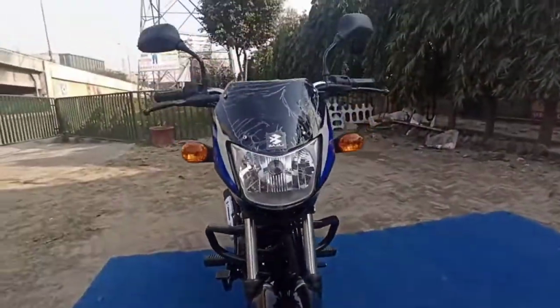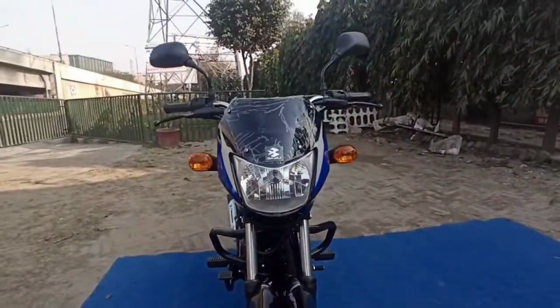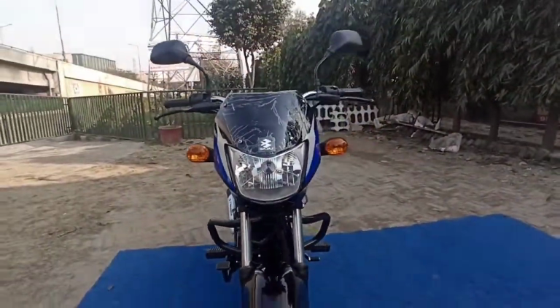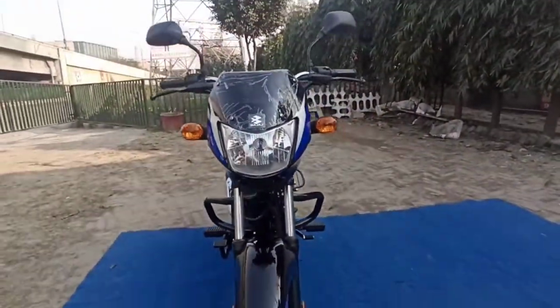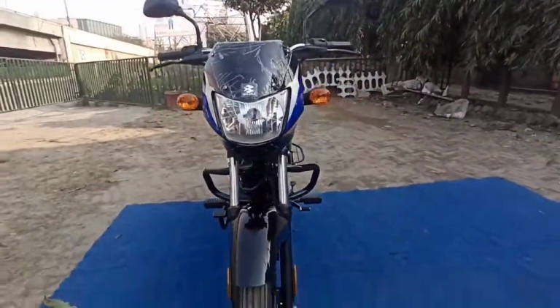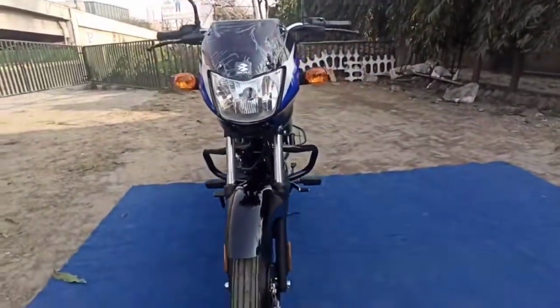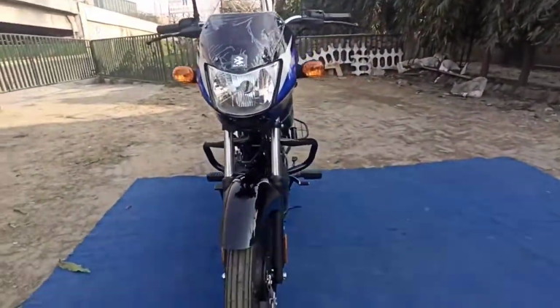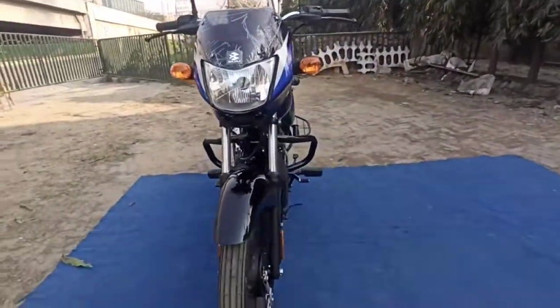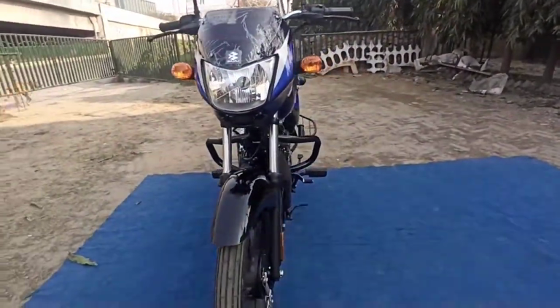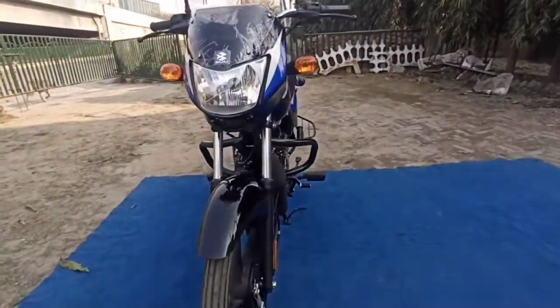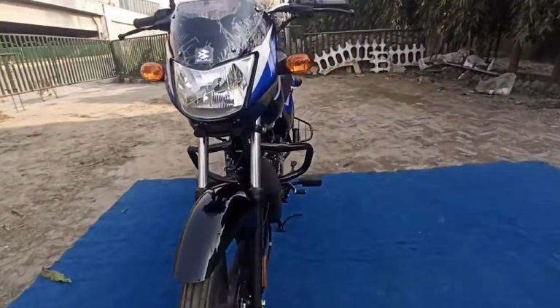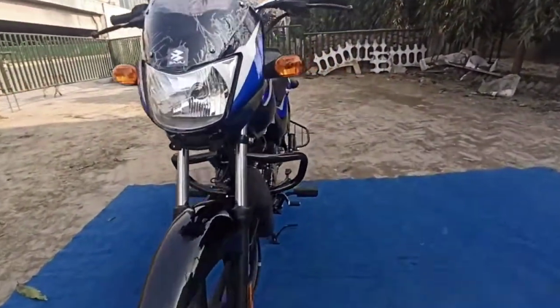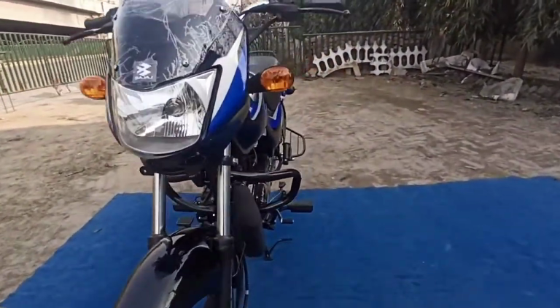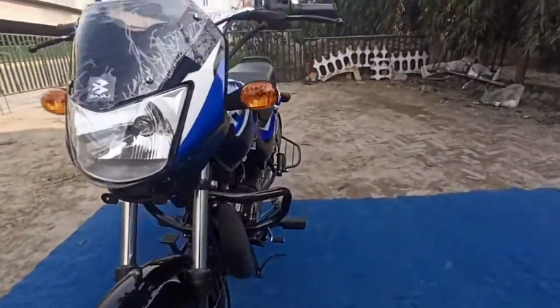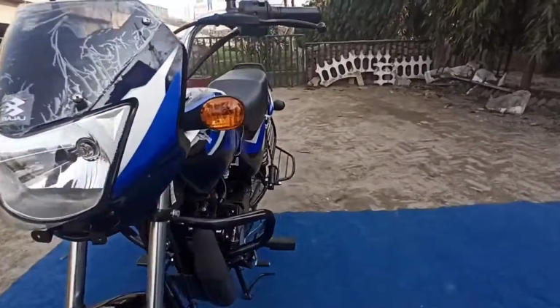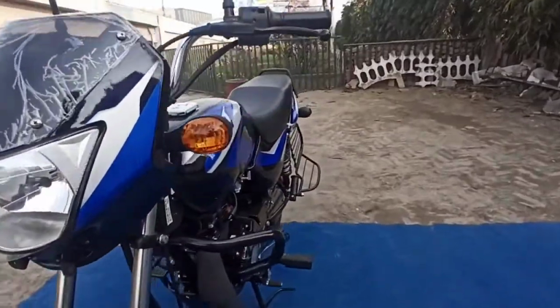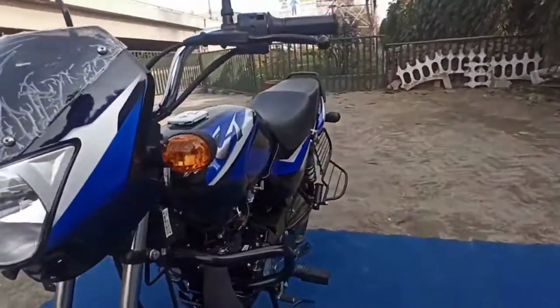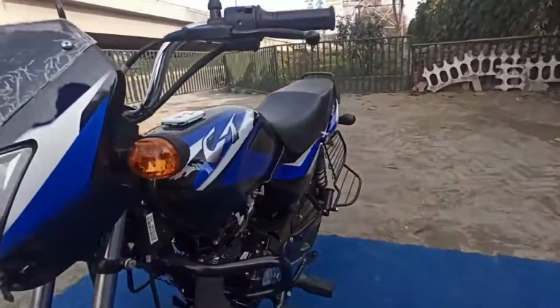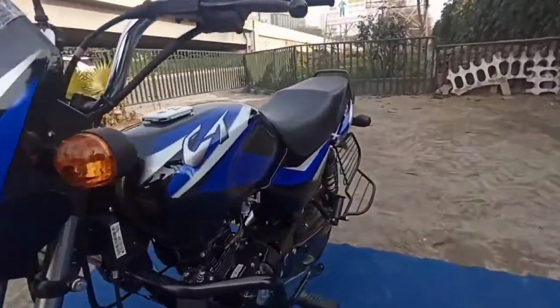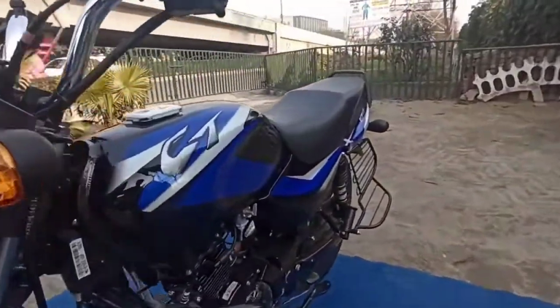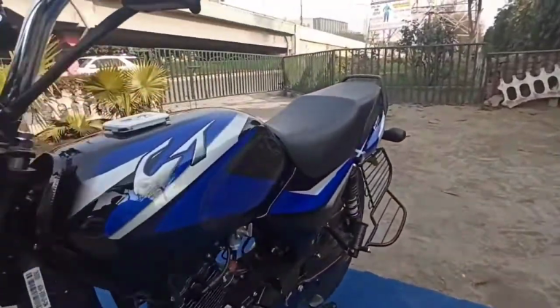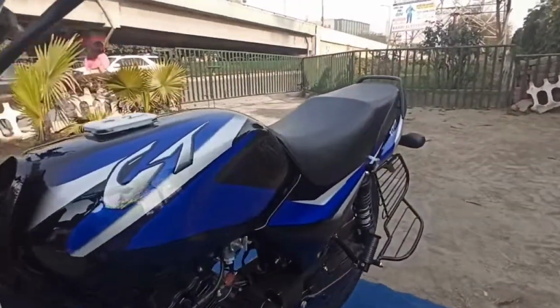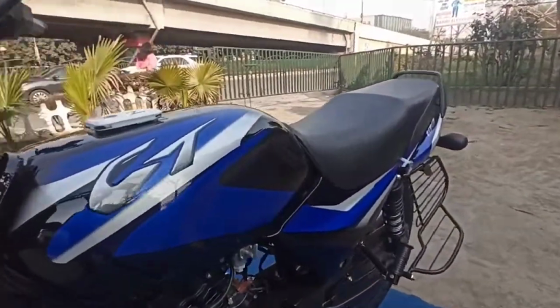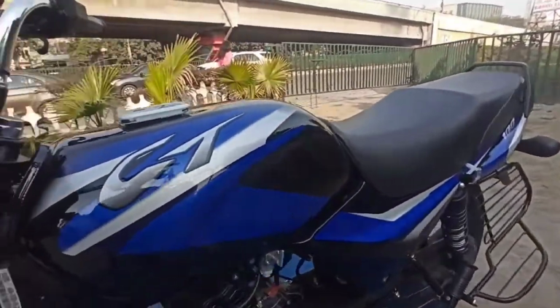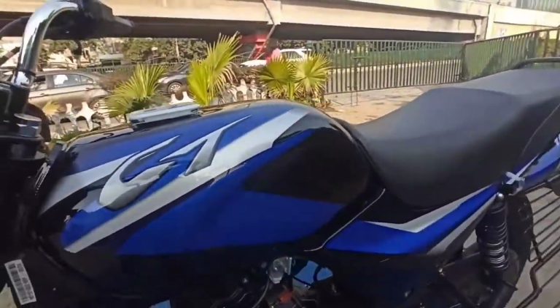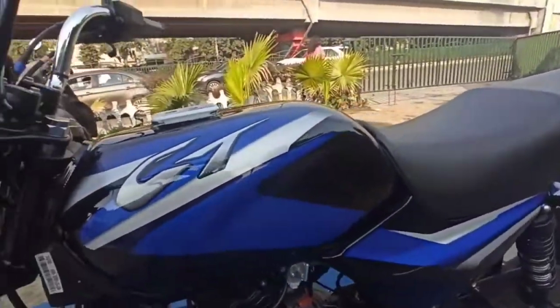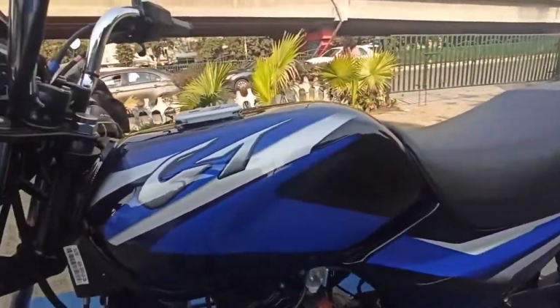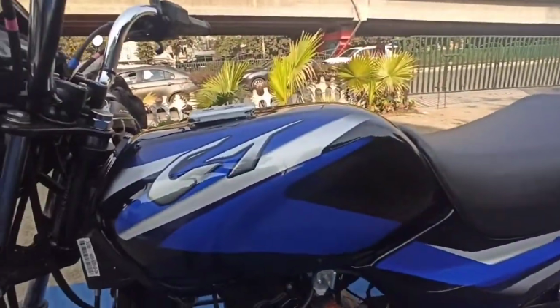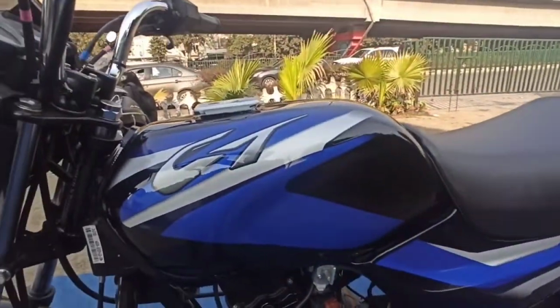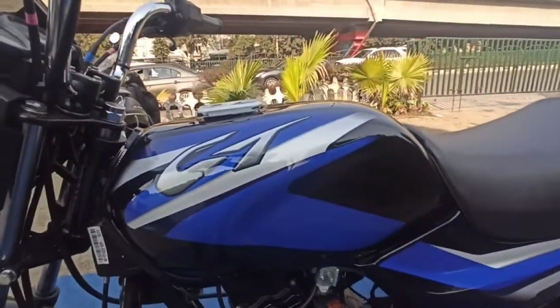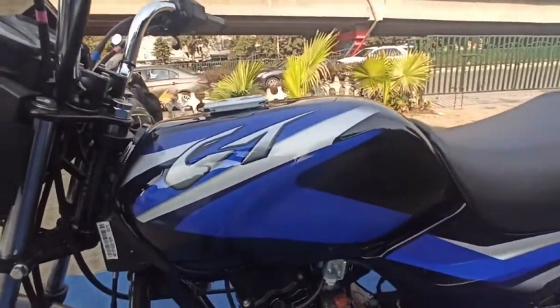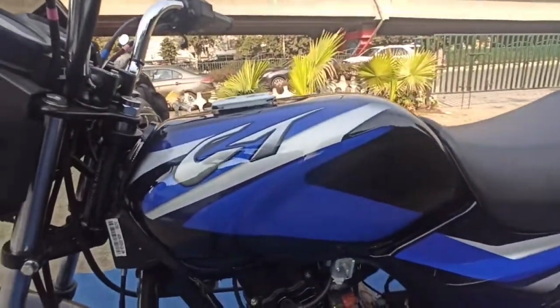Overall, some changes we get include a leg guard and side guard, everything company fitted, so there's nothing extra you need to do.